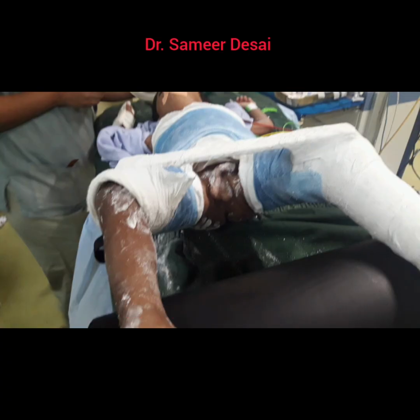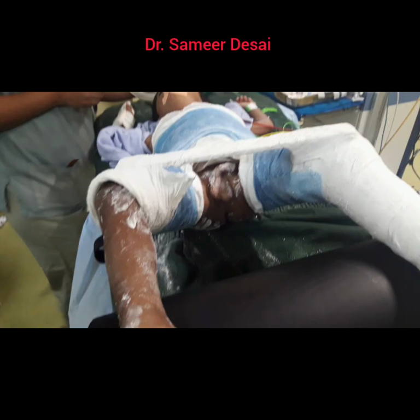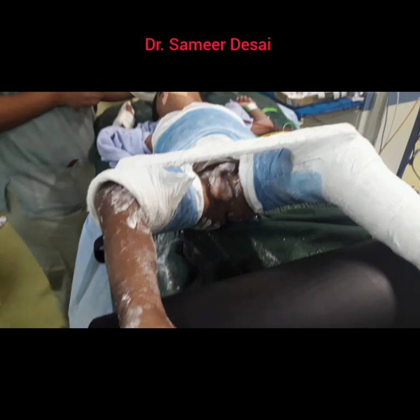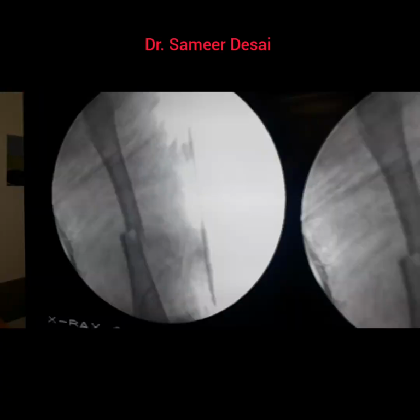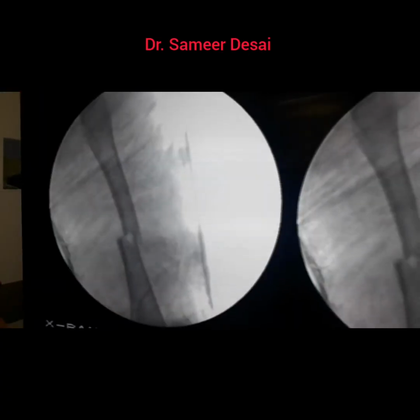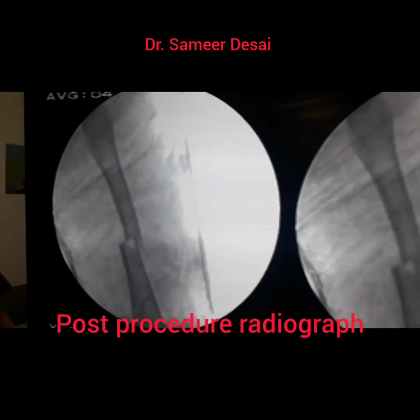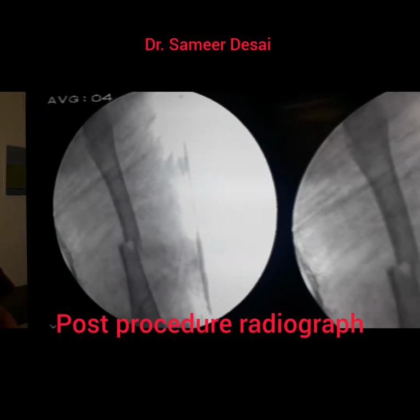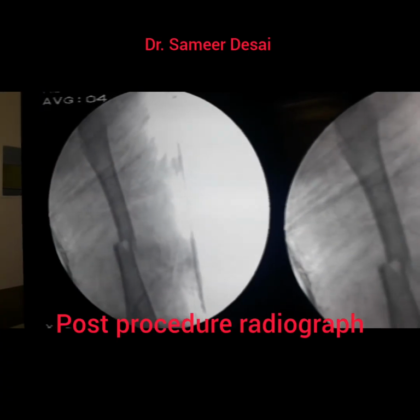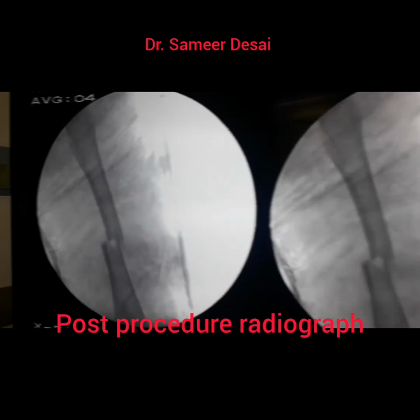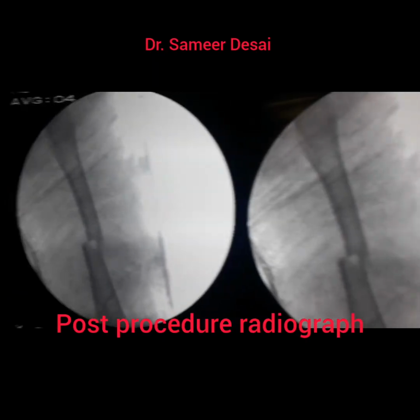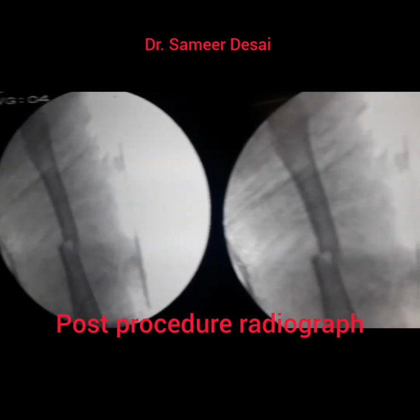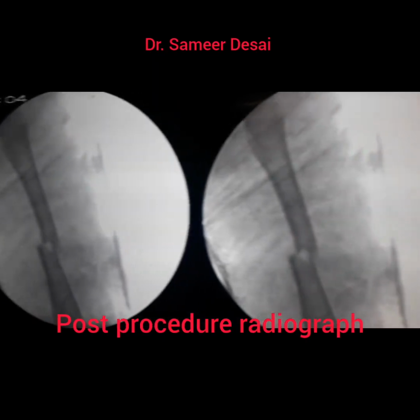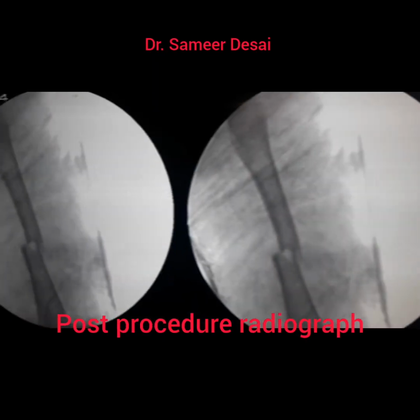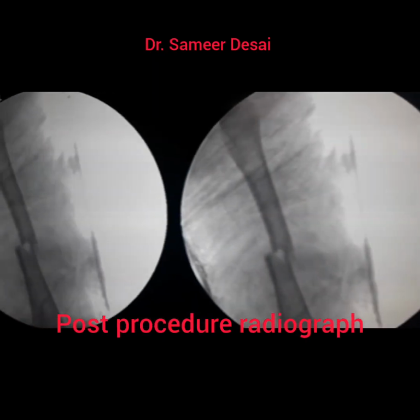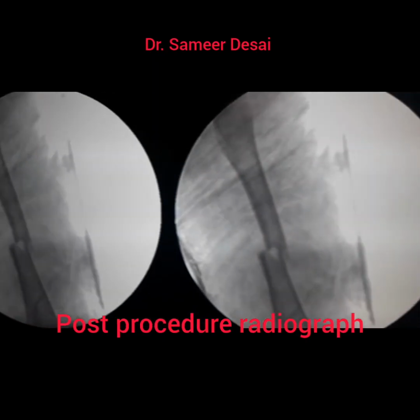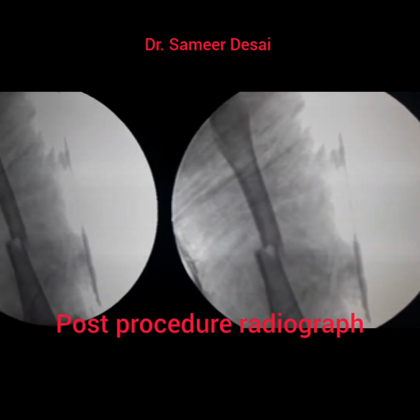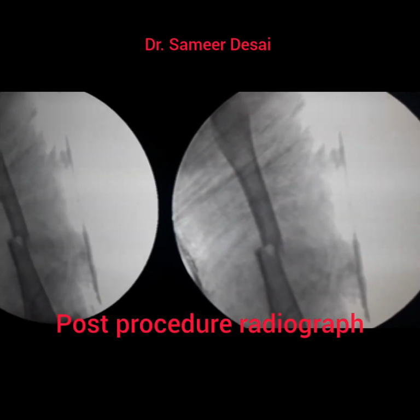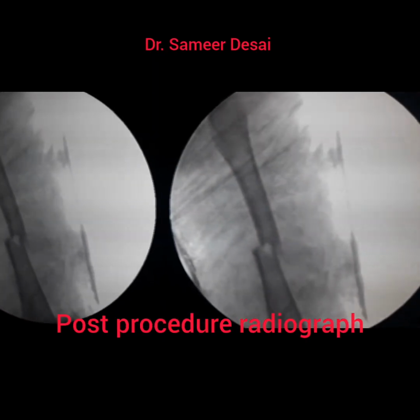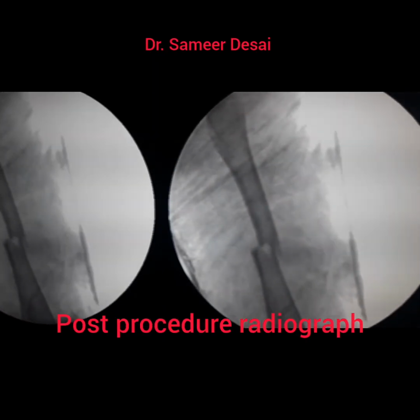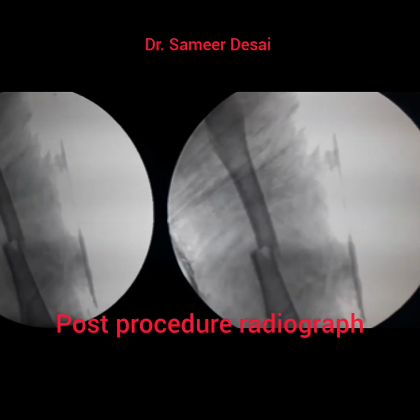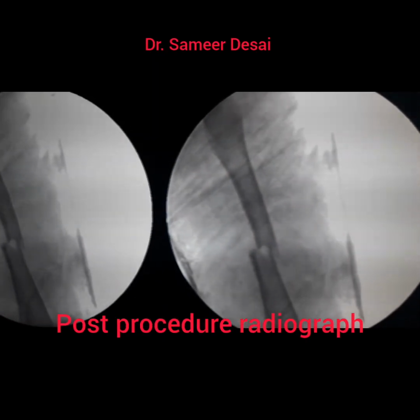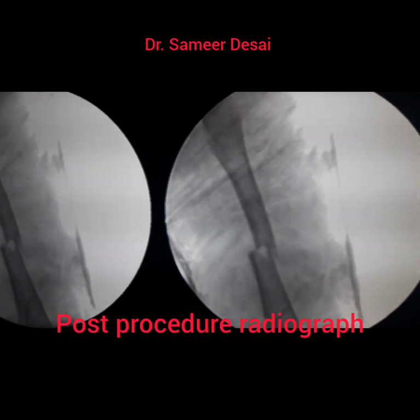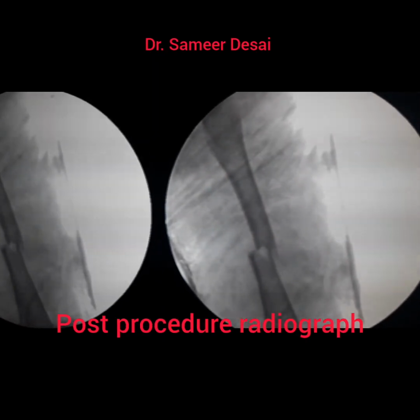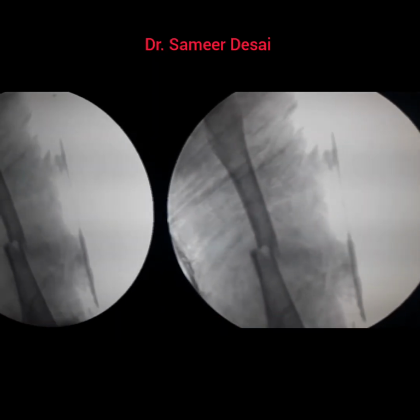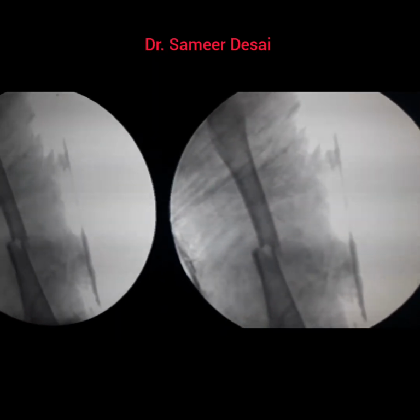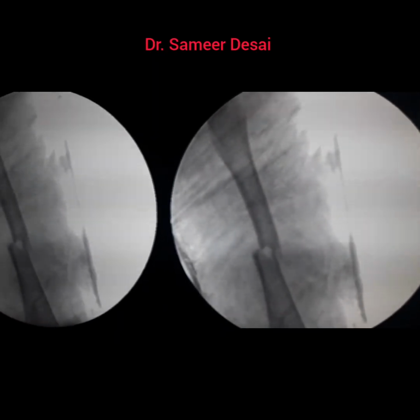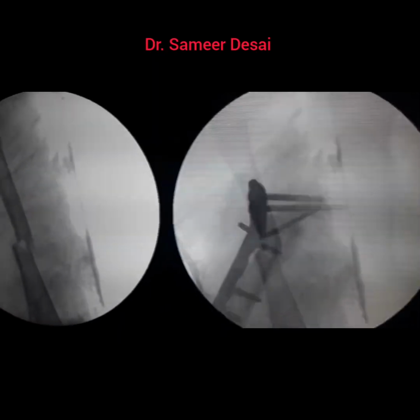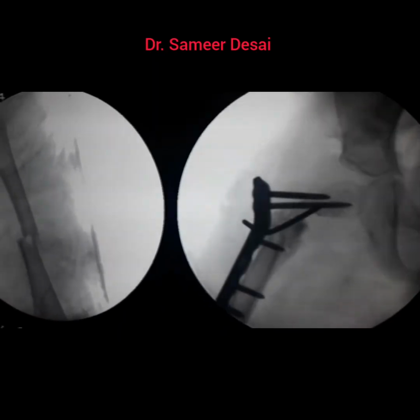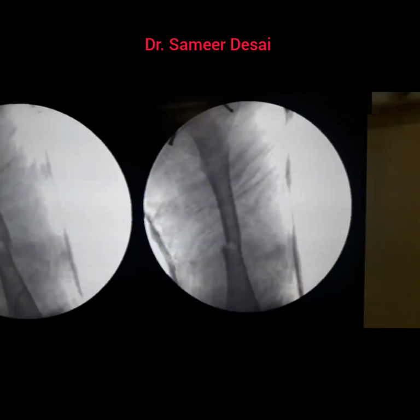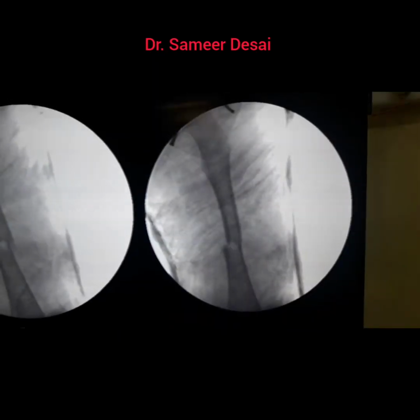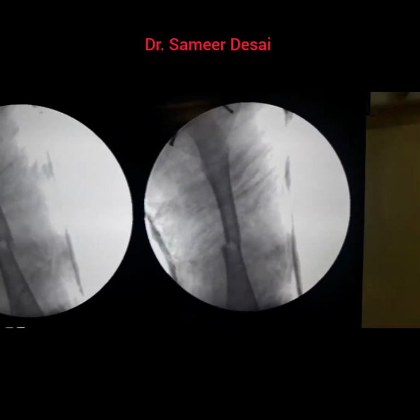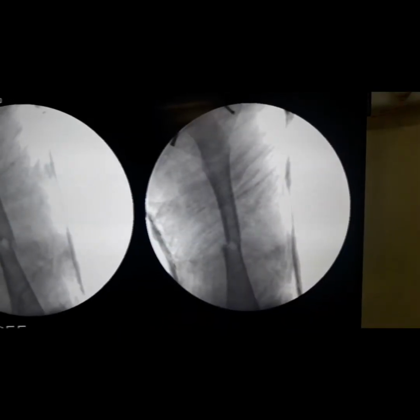These are the post-procedure radiographs showing excellent reduction in this child.